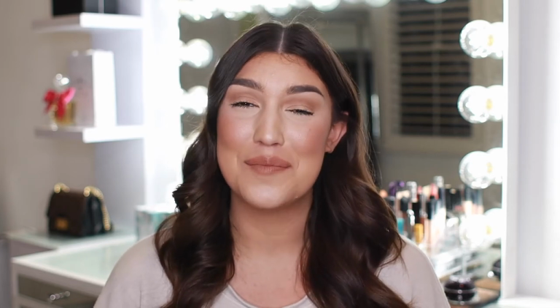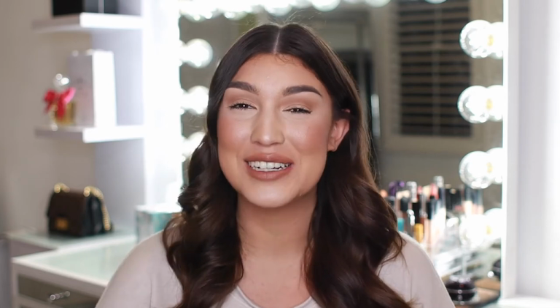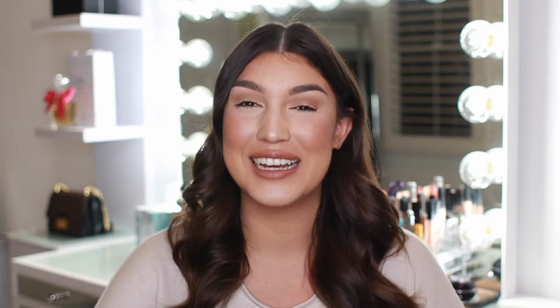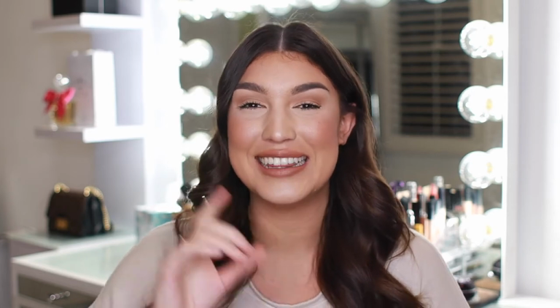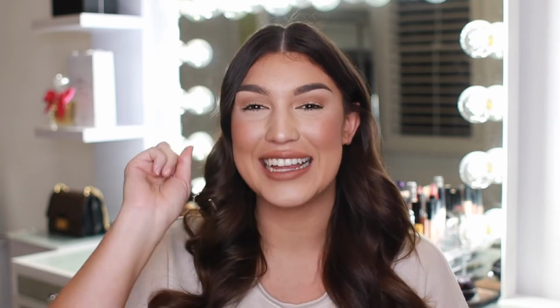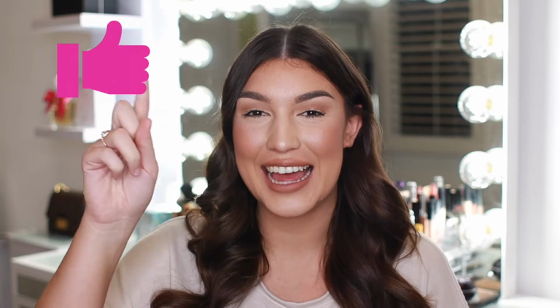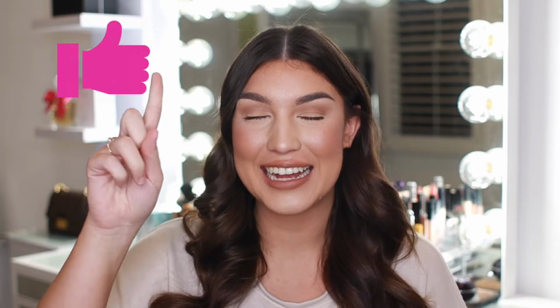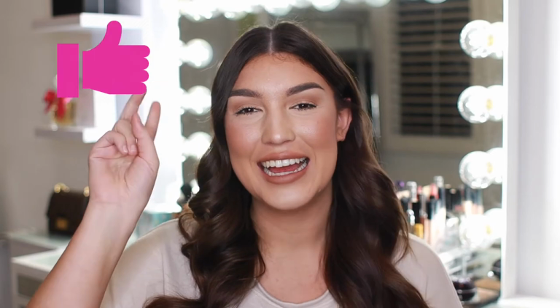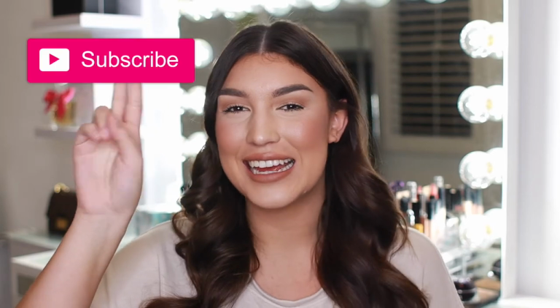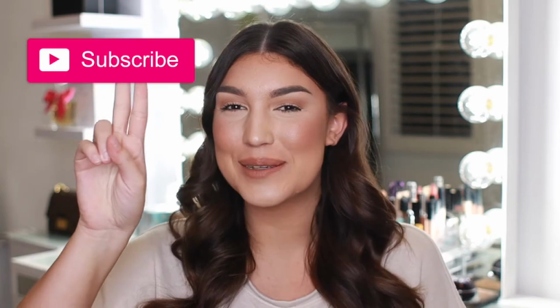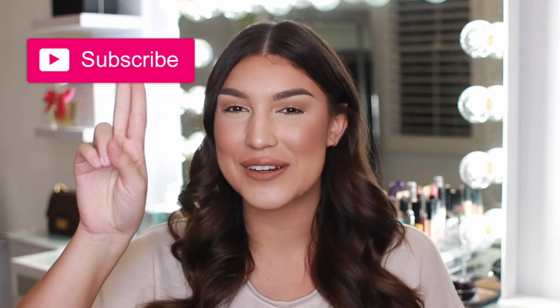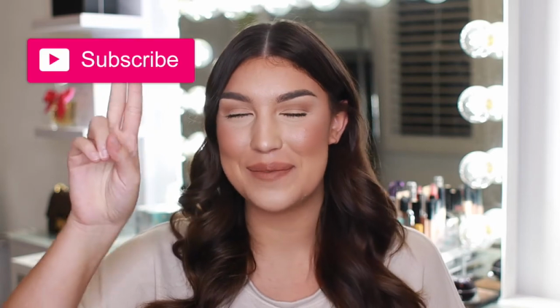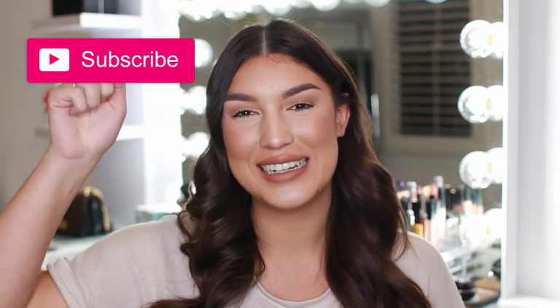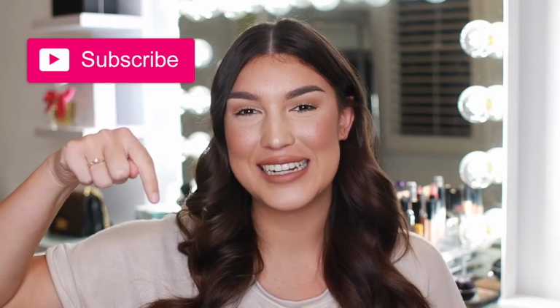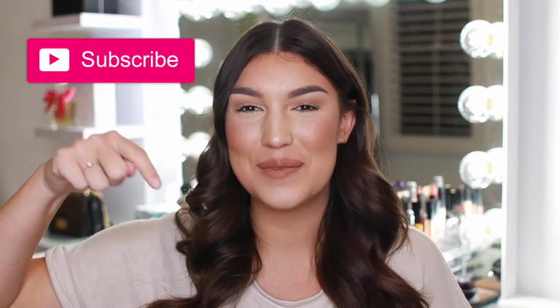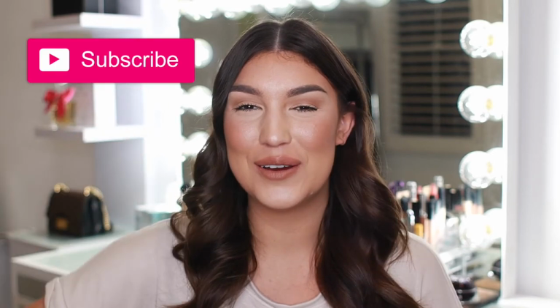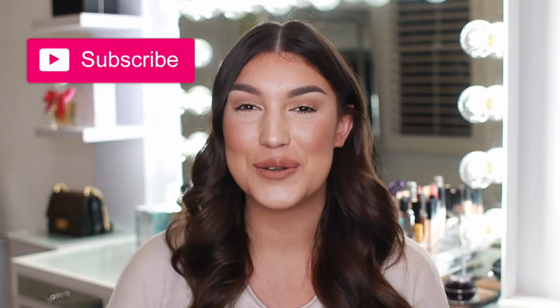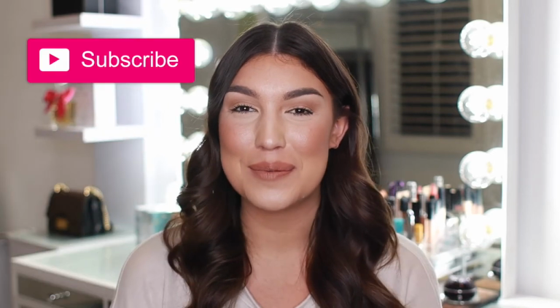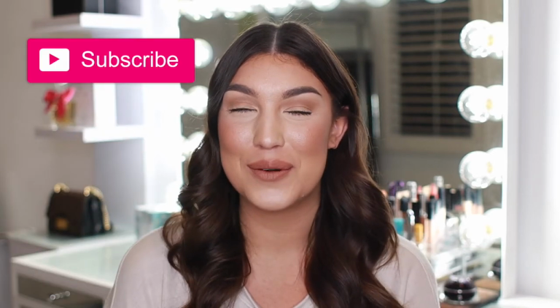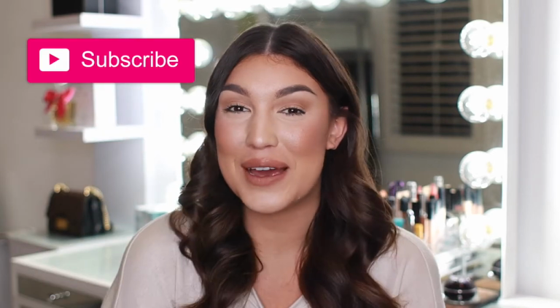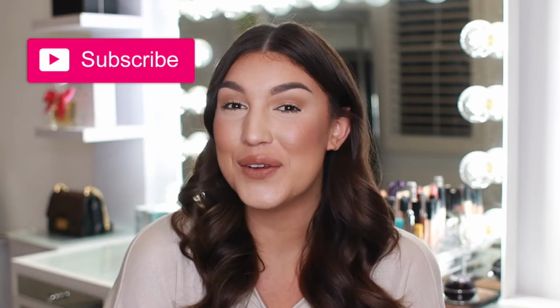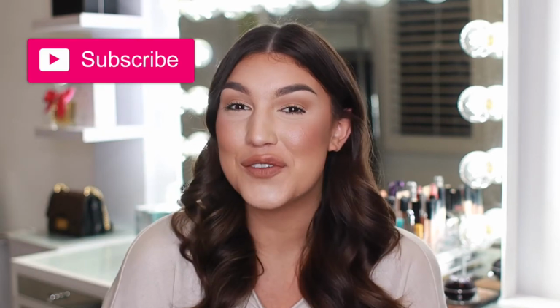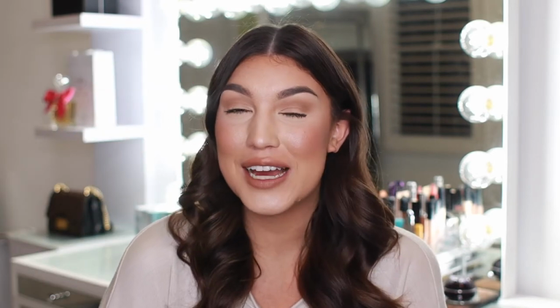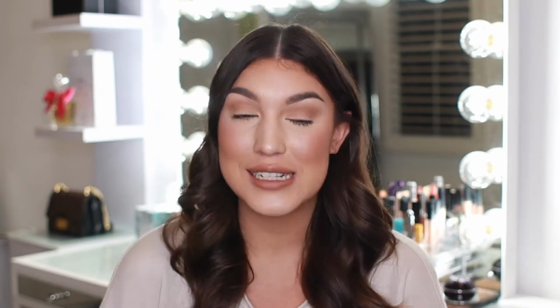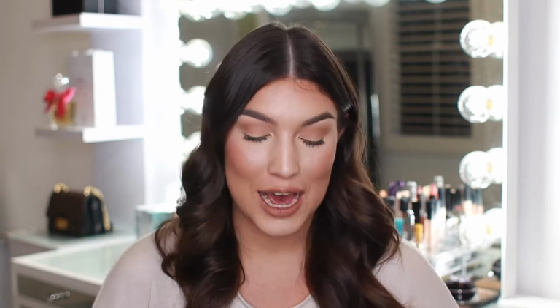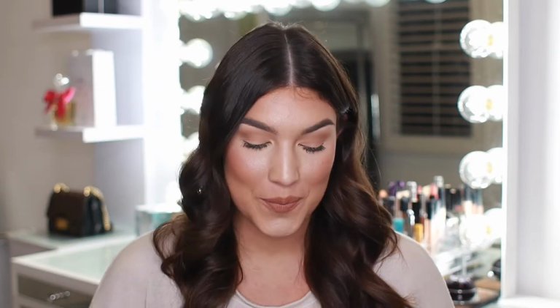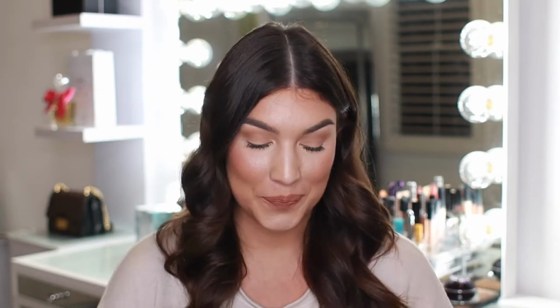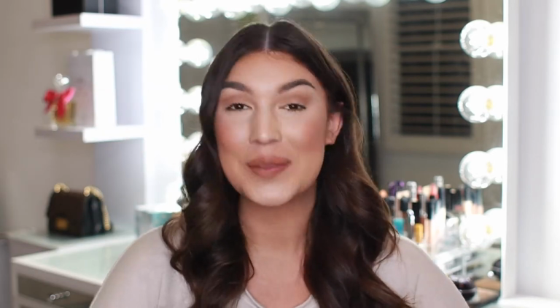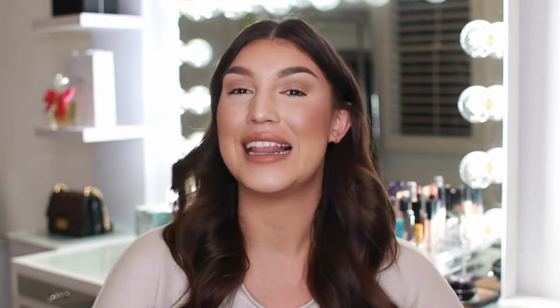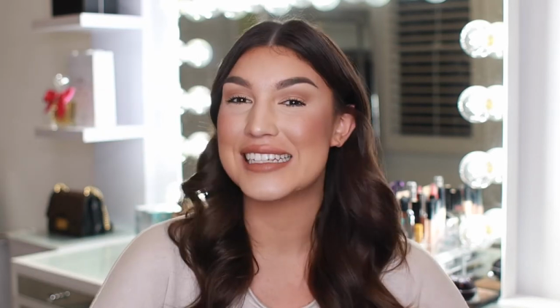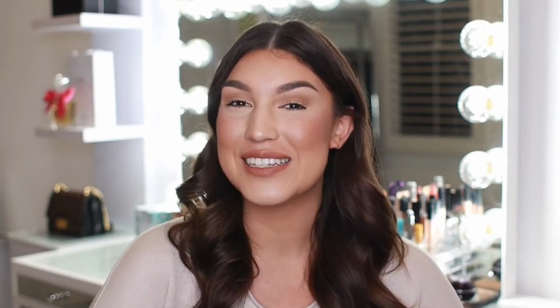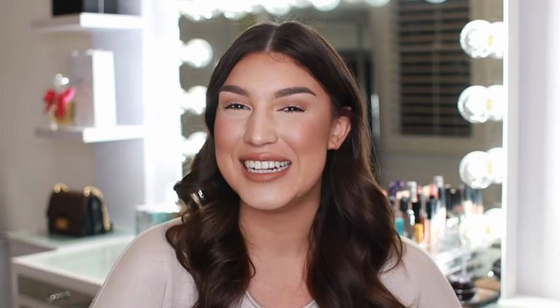So if you are ready to hear about some products that will help soothe that itchy, dry, and oily scalp, make sure to hit that like and subscribe button down below to keep up with my future videos. Now let's get started.